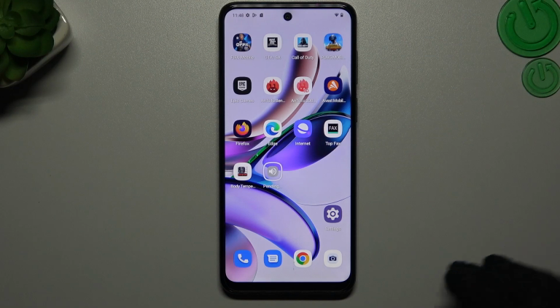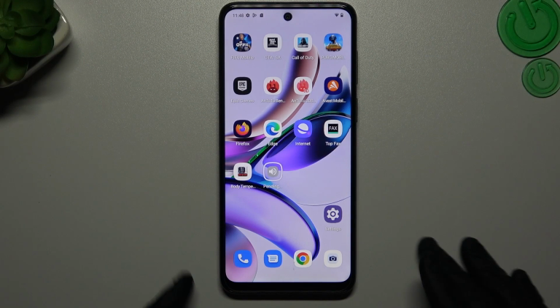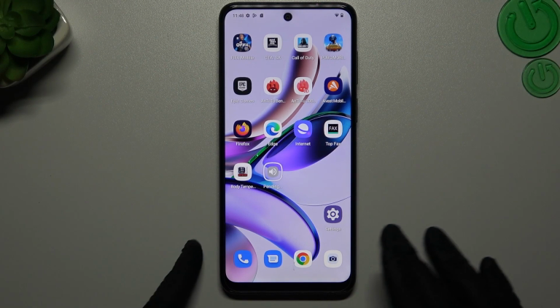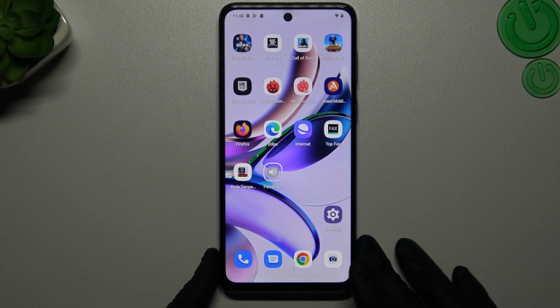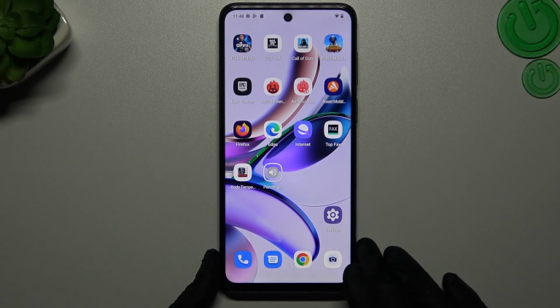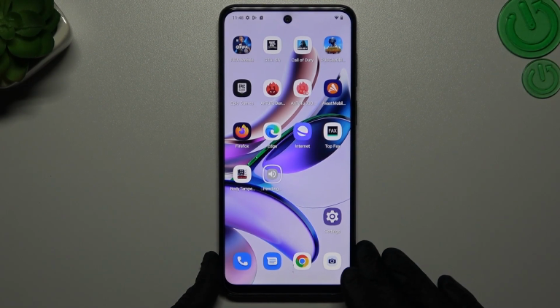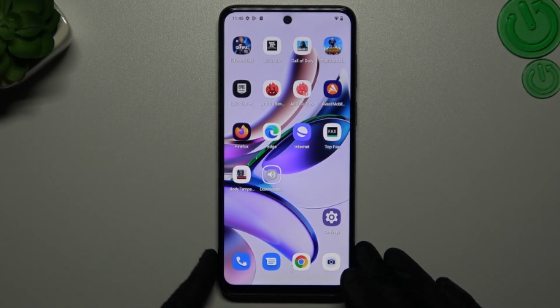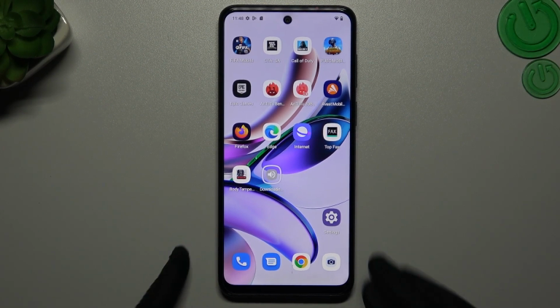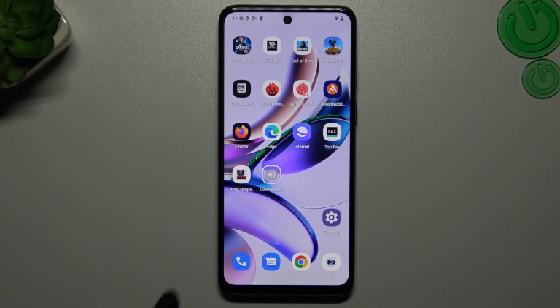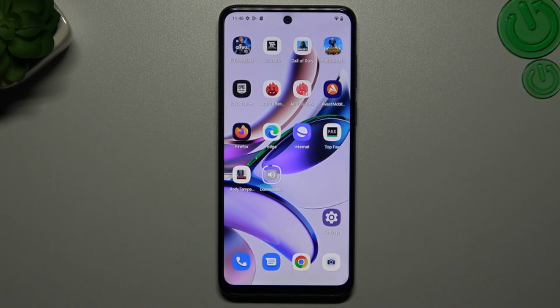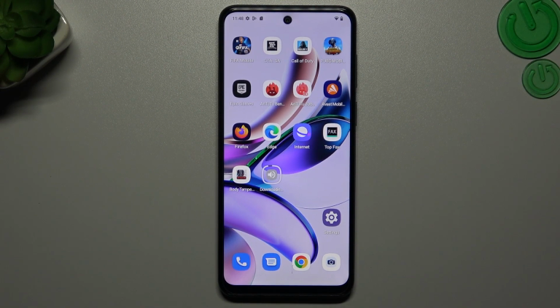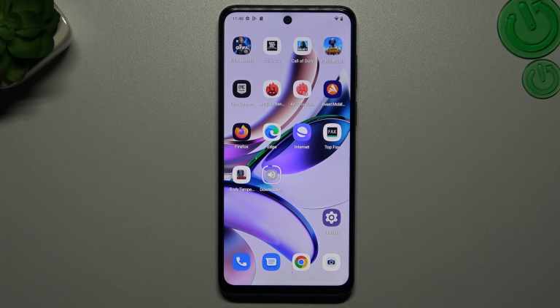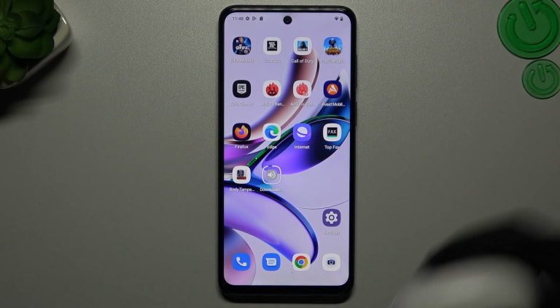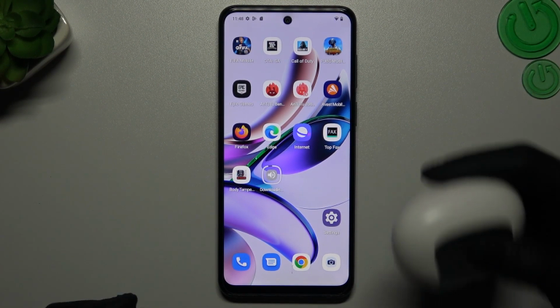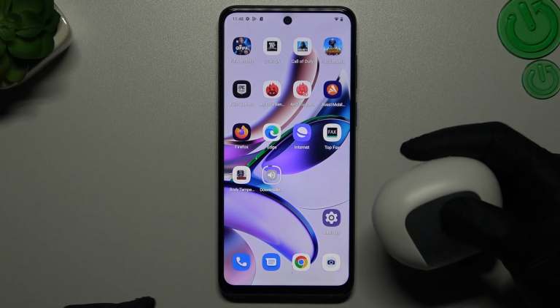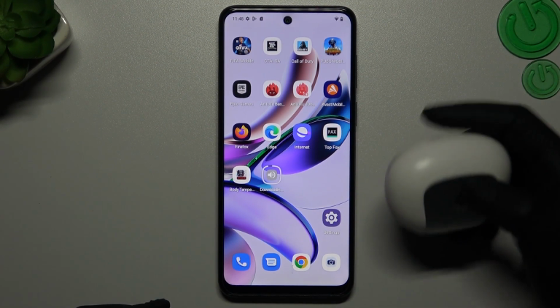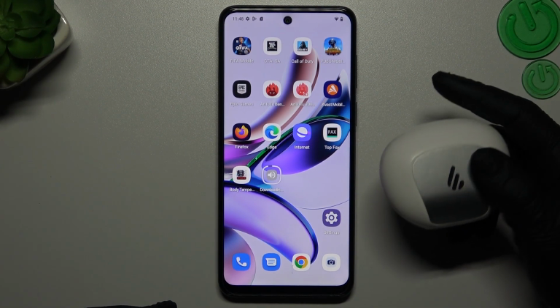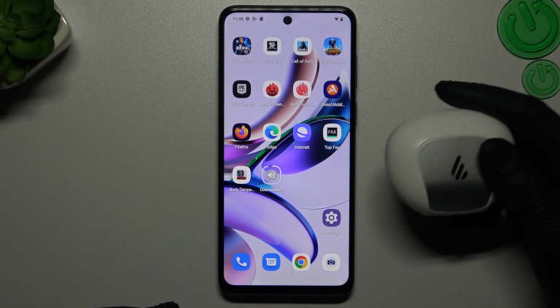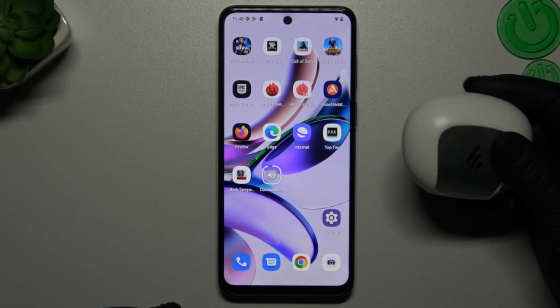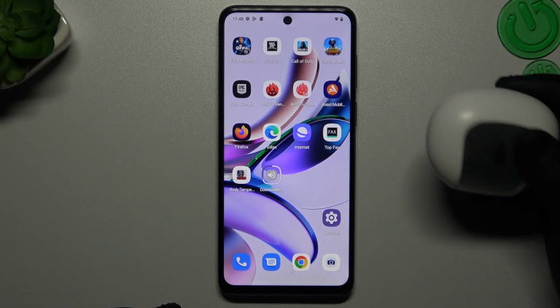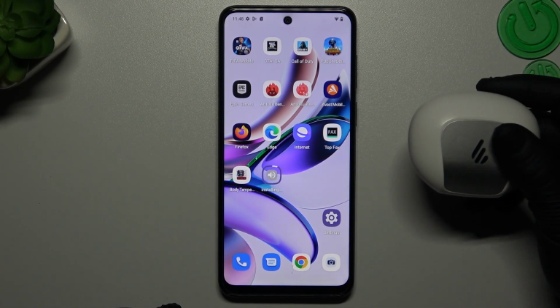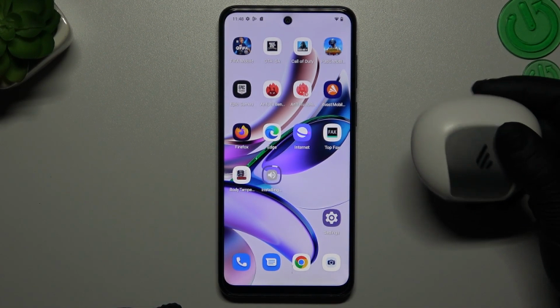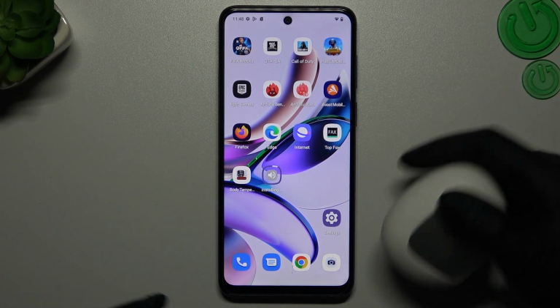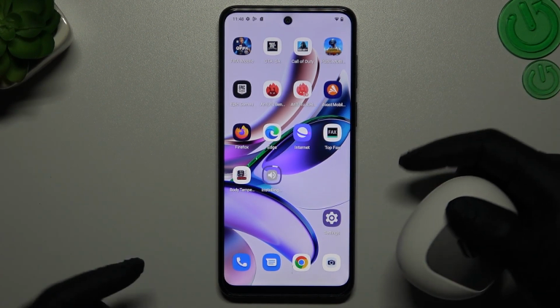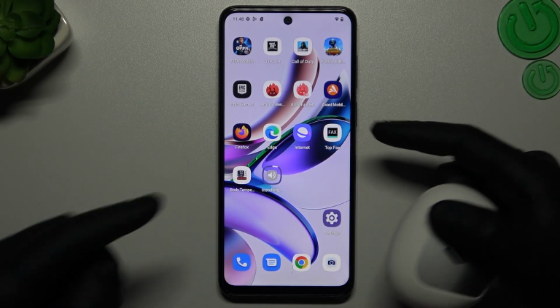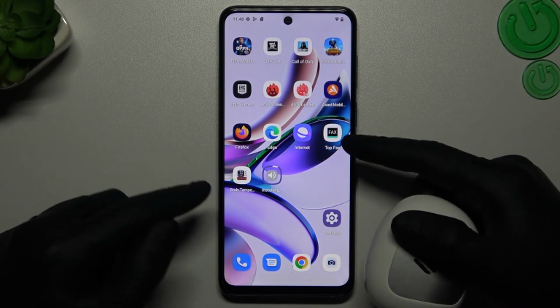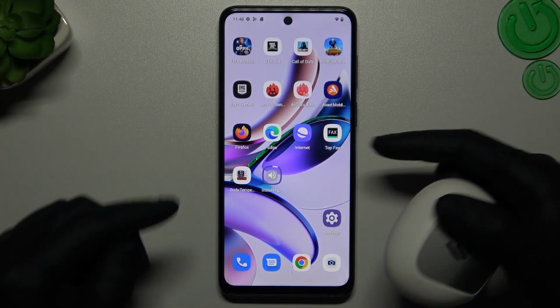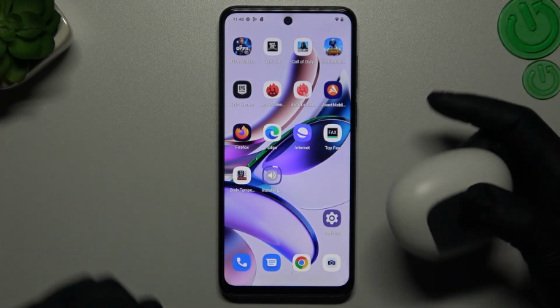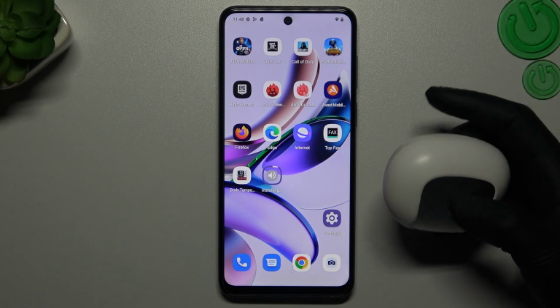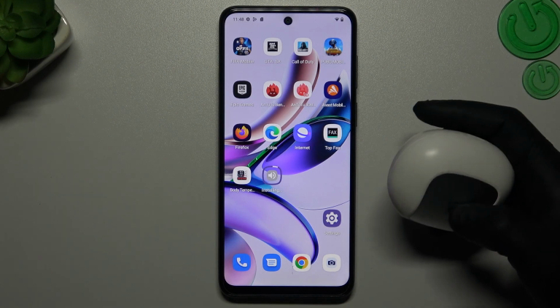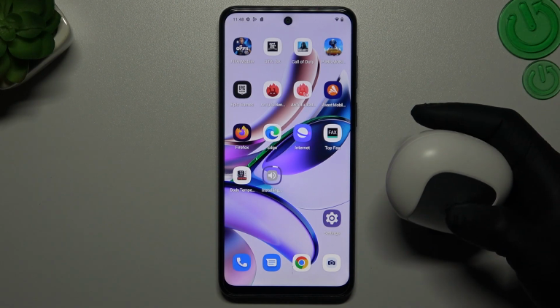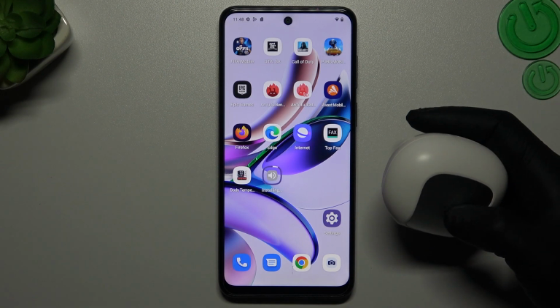Hello guys, today I will tell you three things to do if you cannot find your Bluetooth accessory on the Motorola G13.